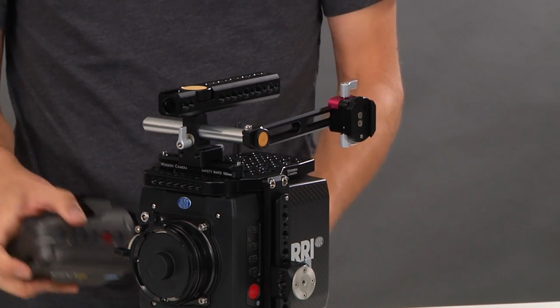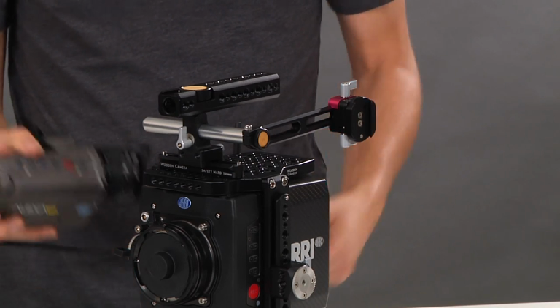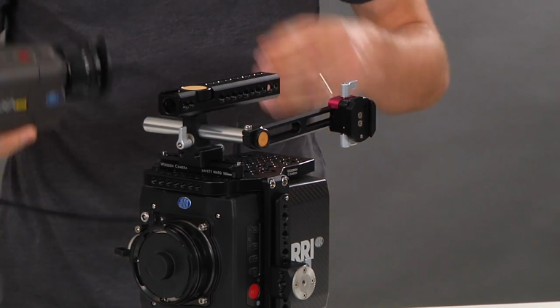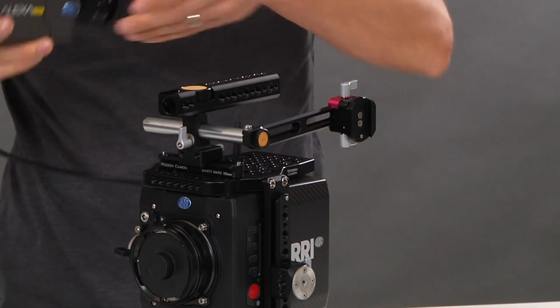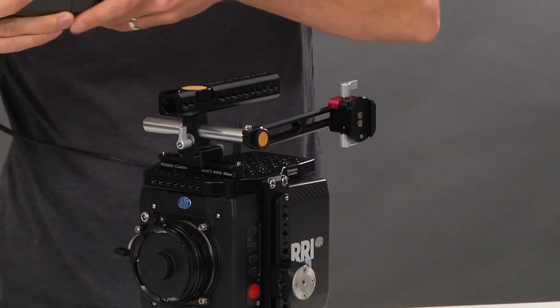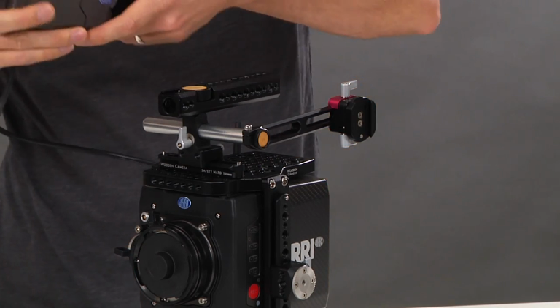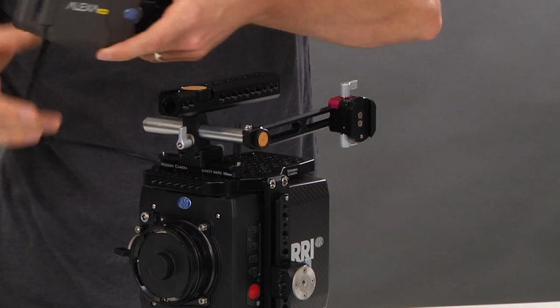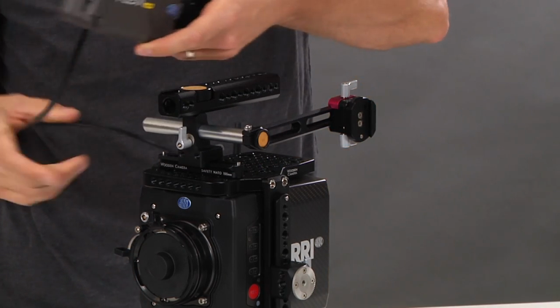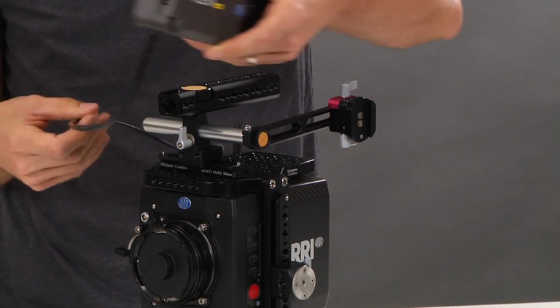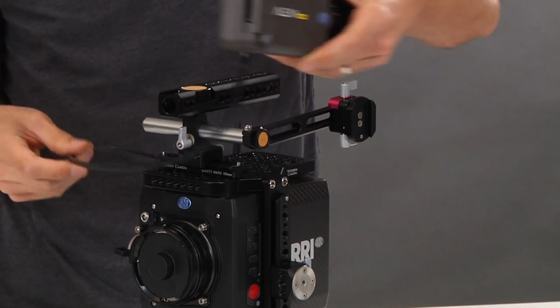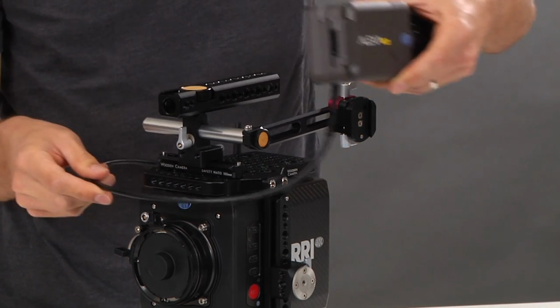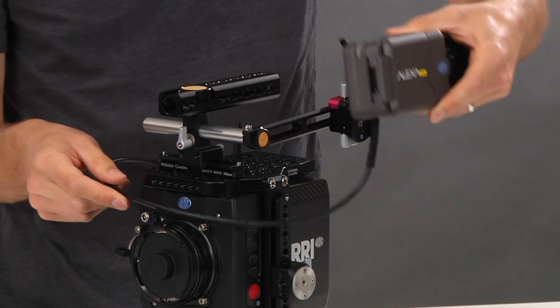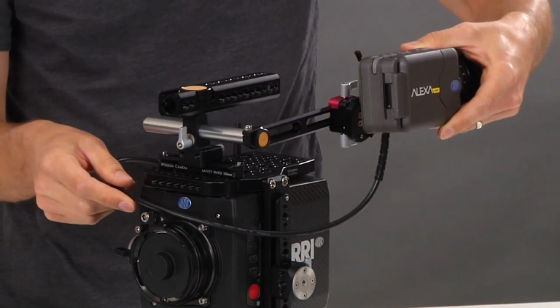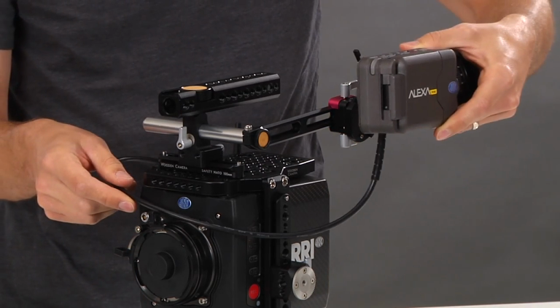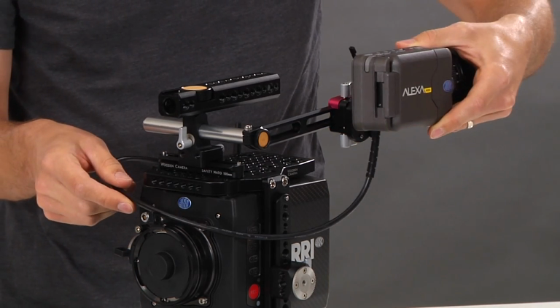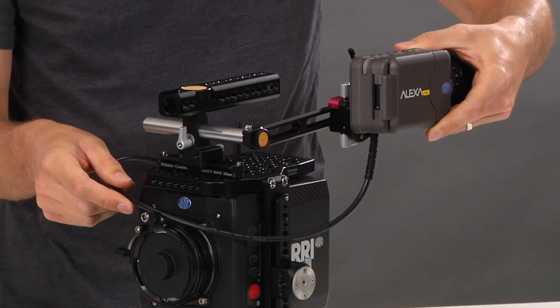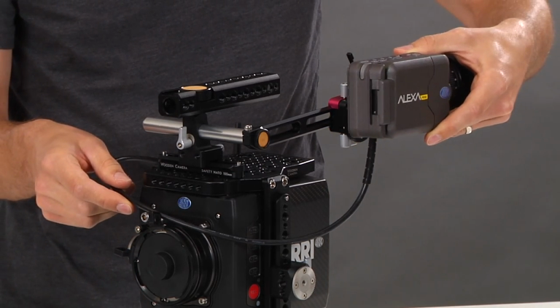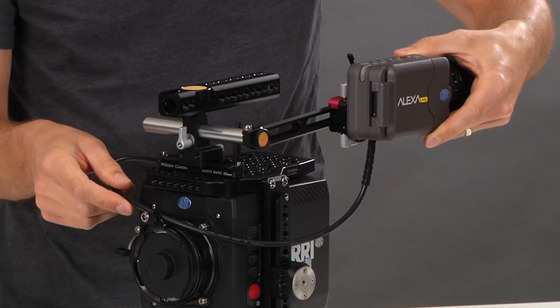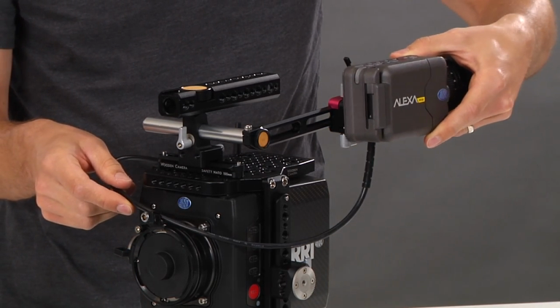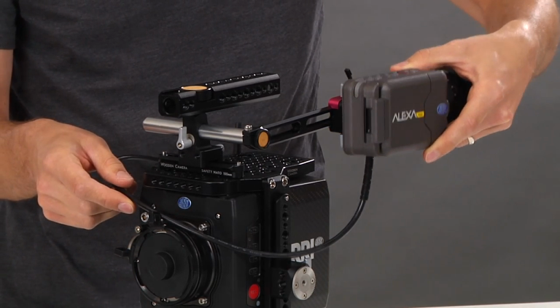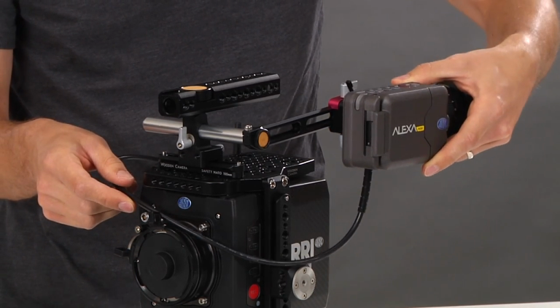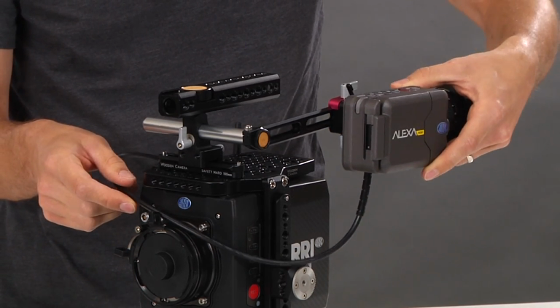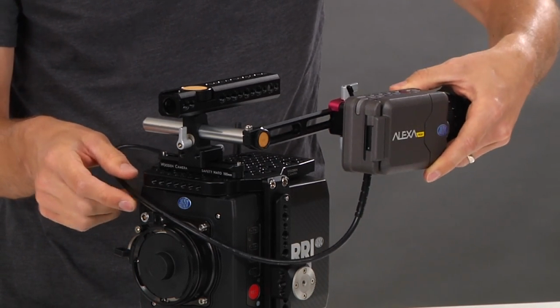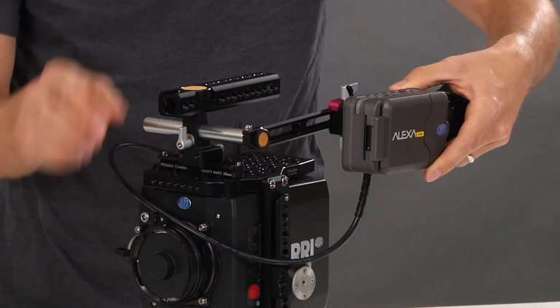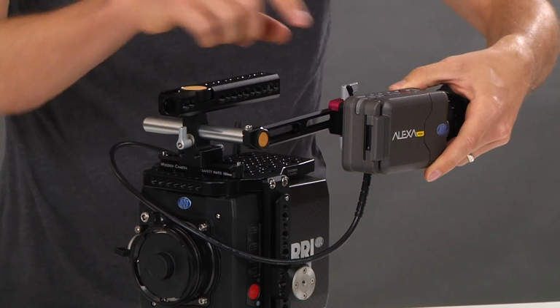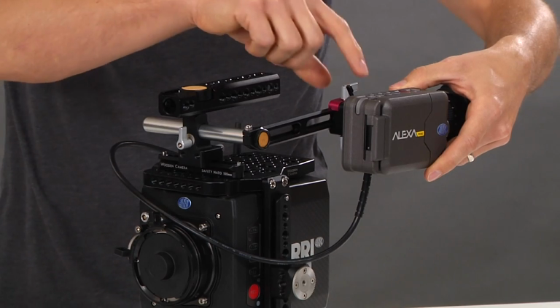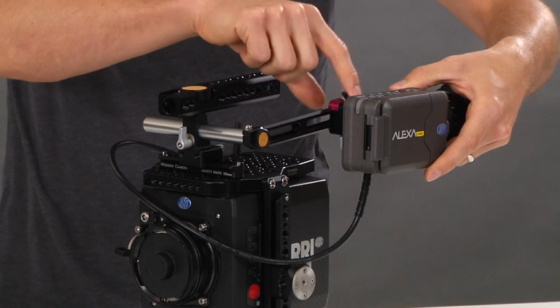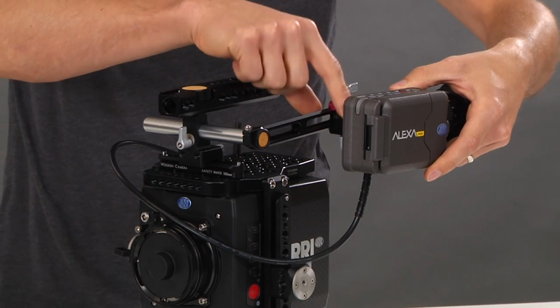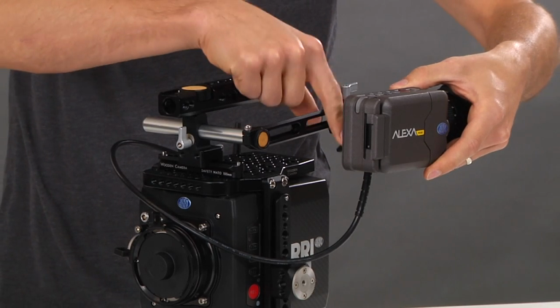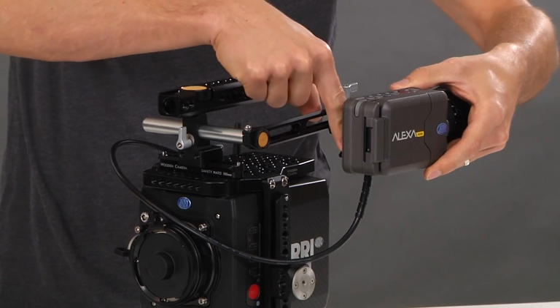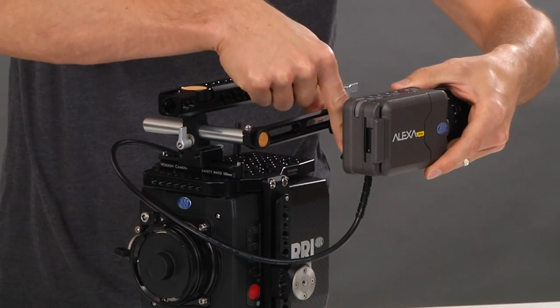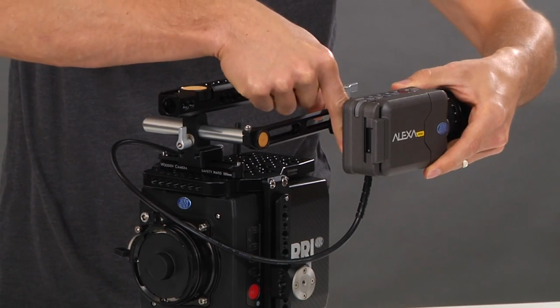Take the Alexa Mini viewfinder and slide the dovetail into the slot. Then lock the thumbscrew.